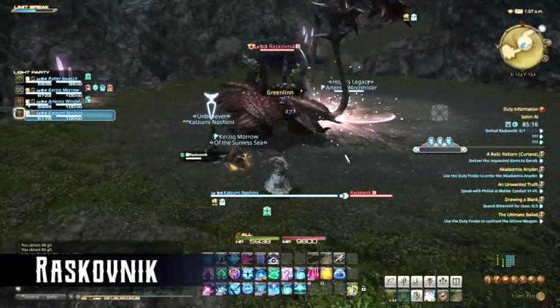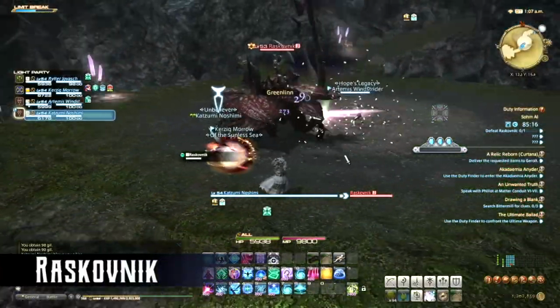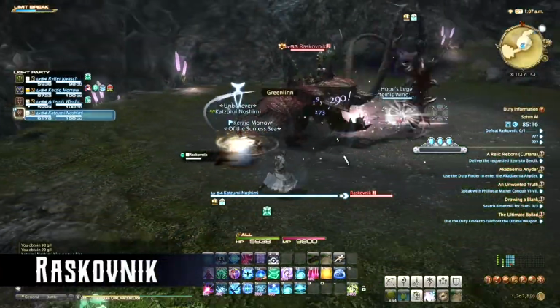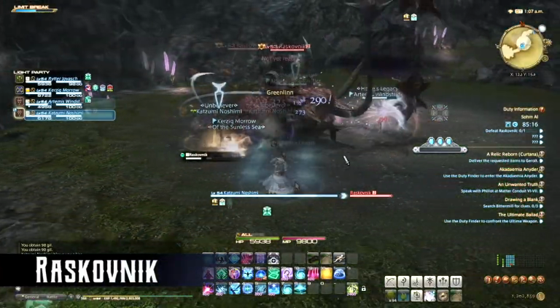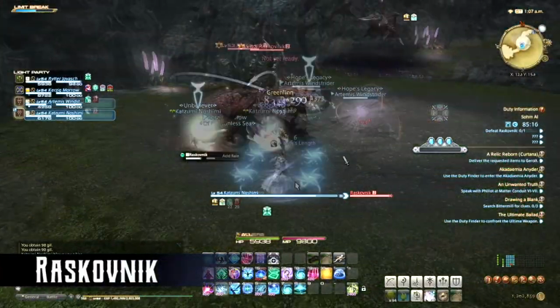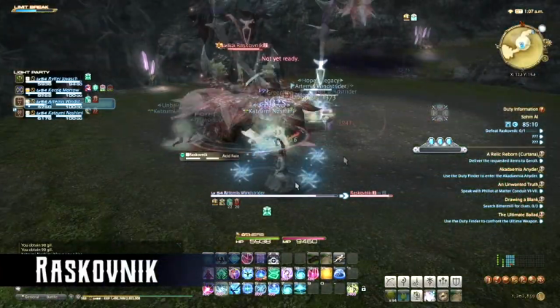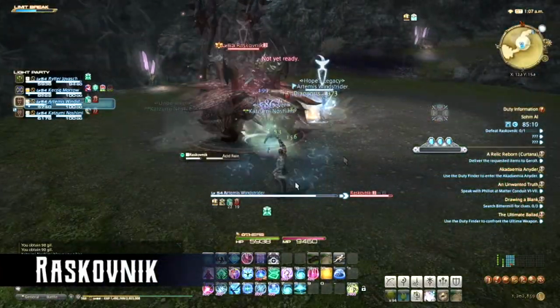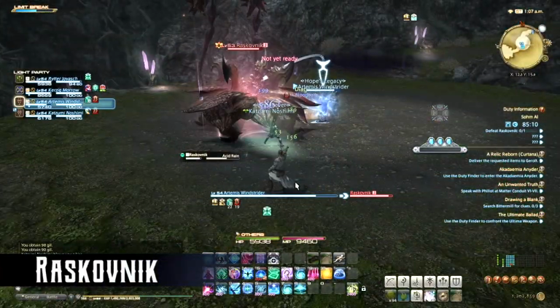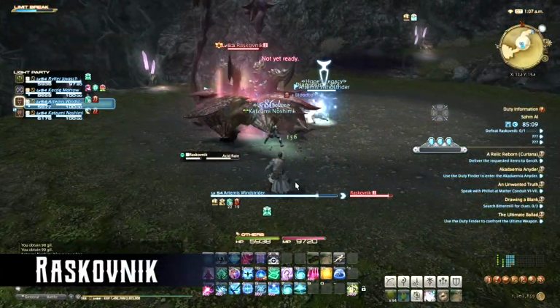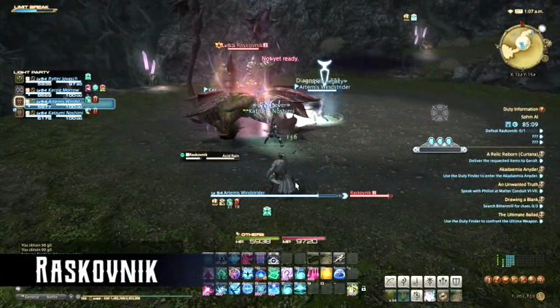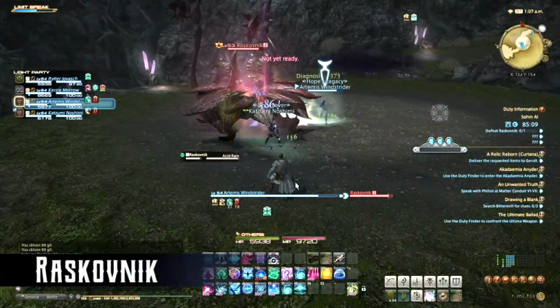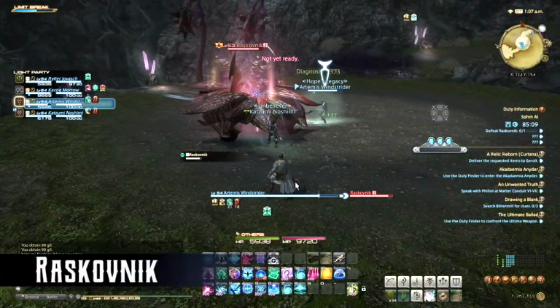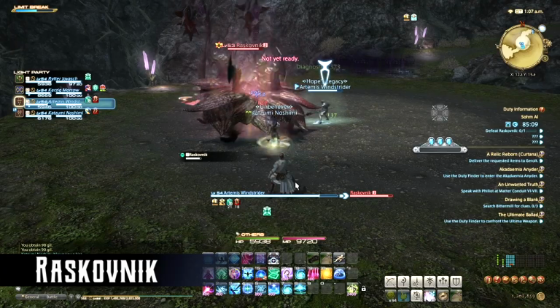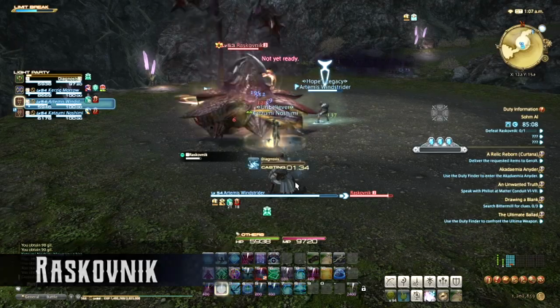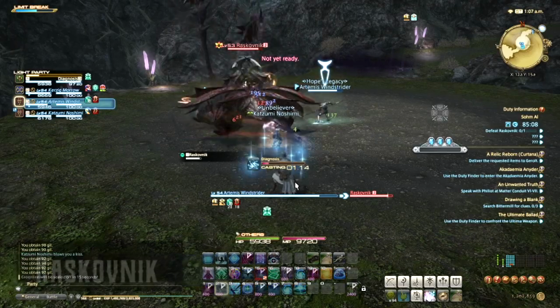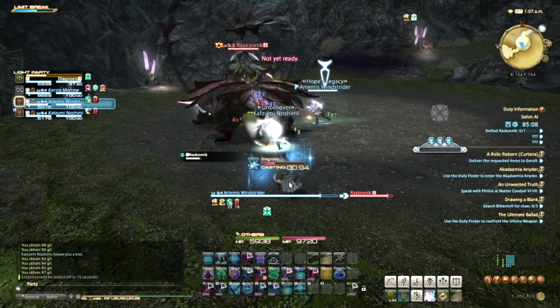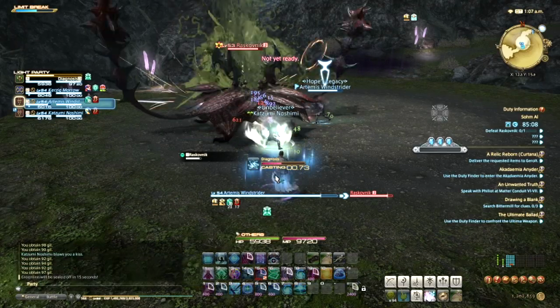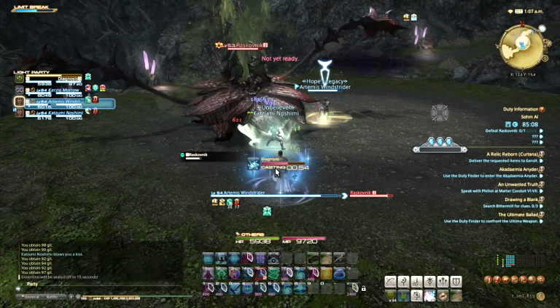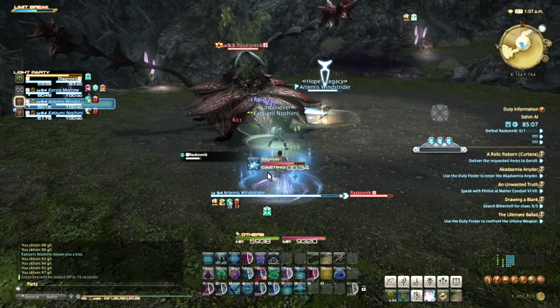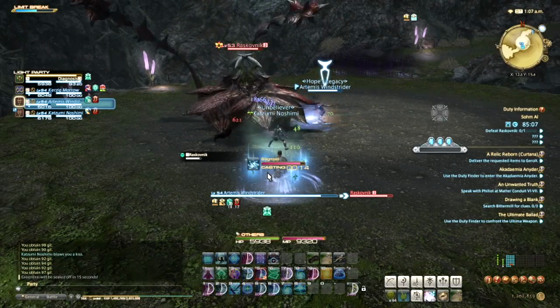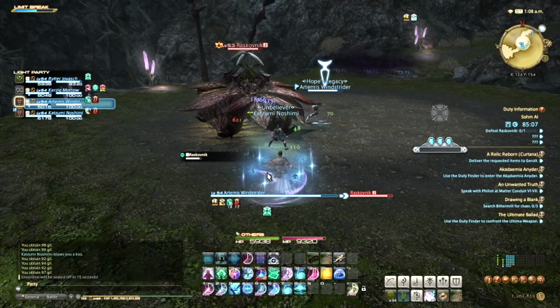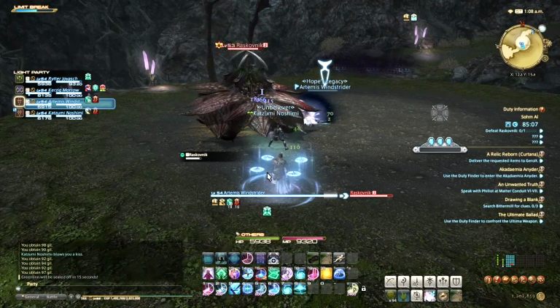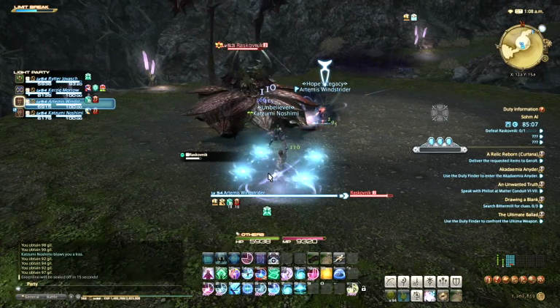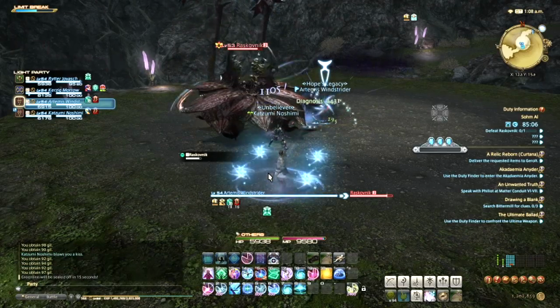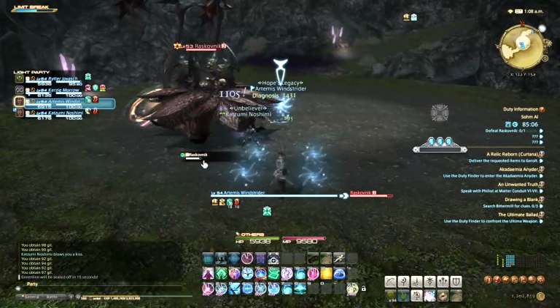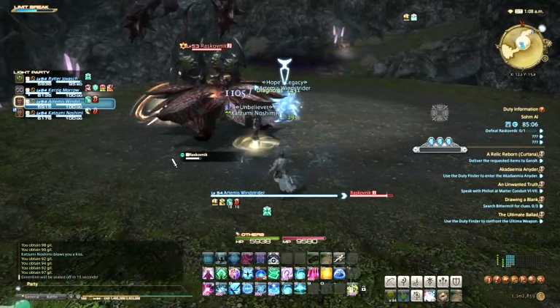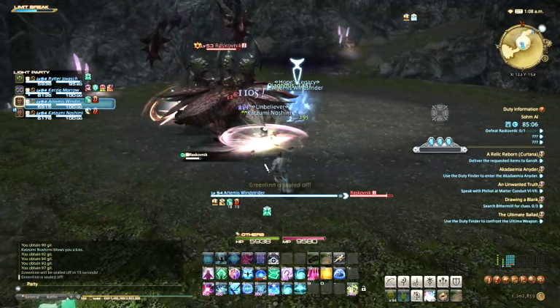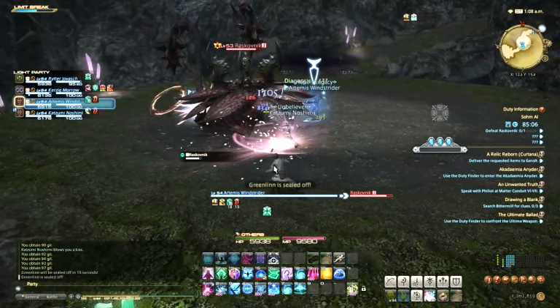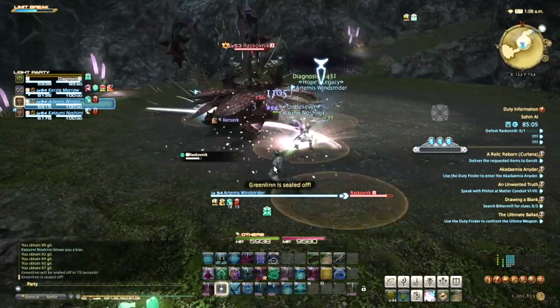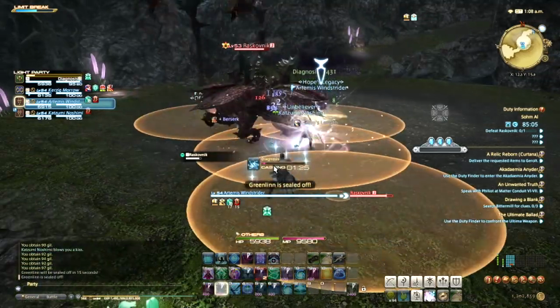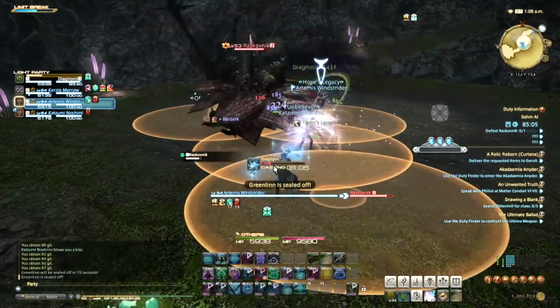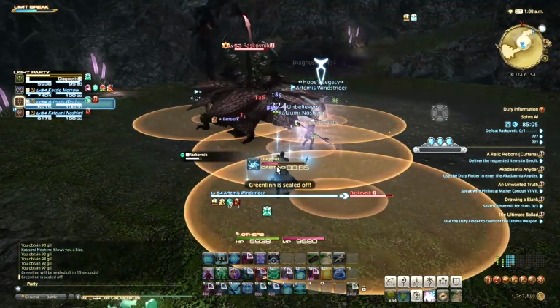He often casts Acid Rain, which puts a circular AoE marker on every player. Just move out of them quickly before the goop hits.